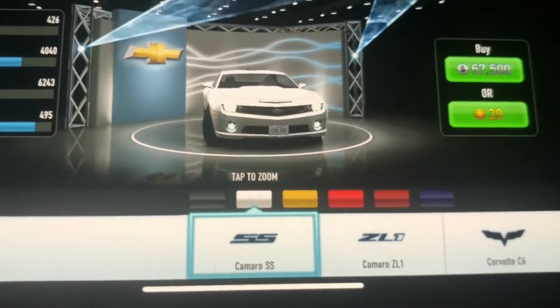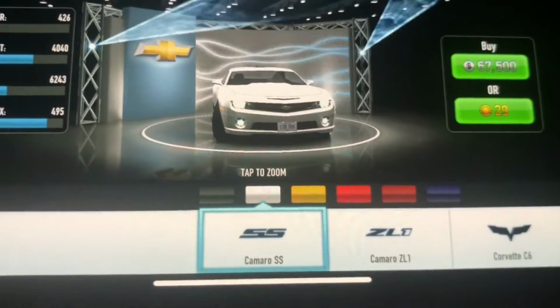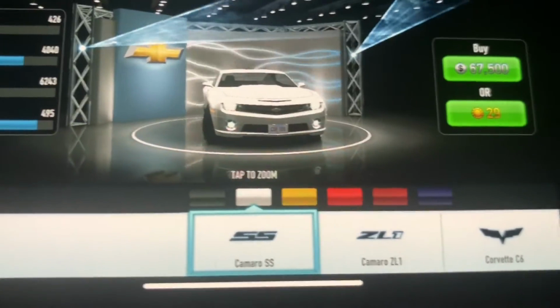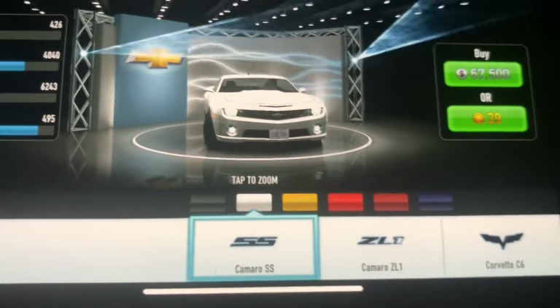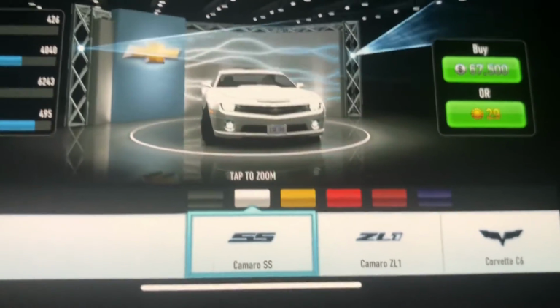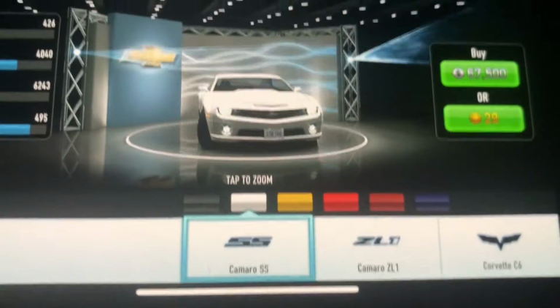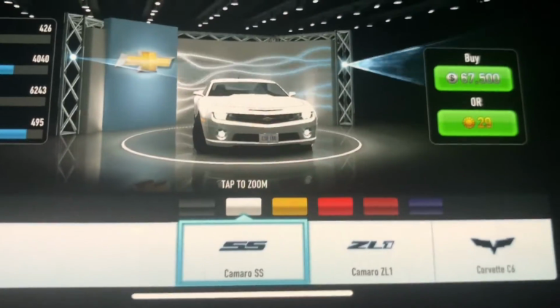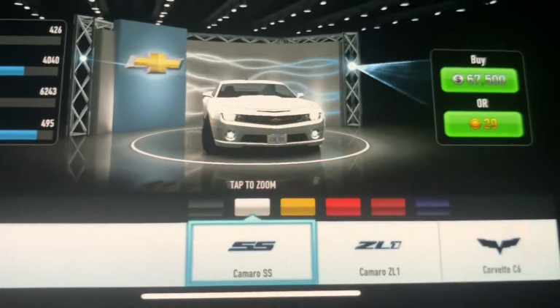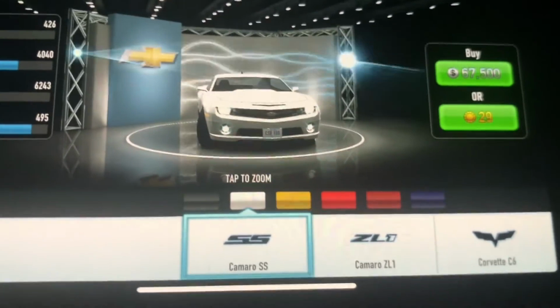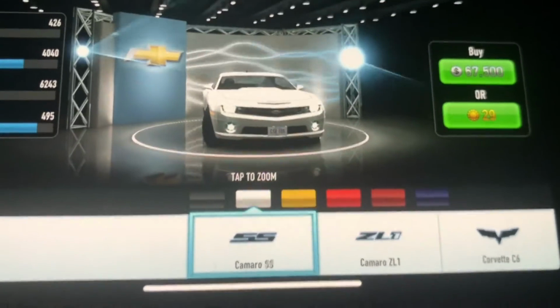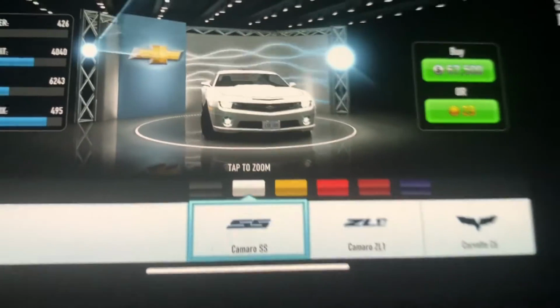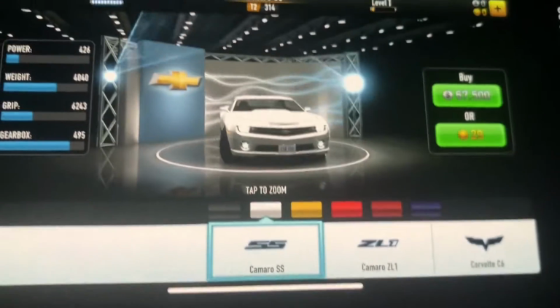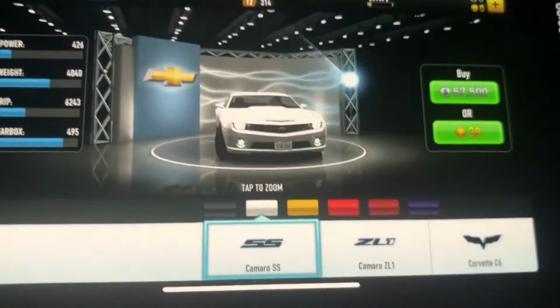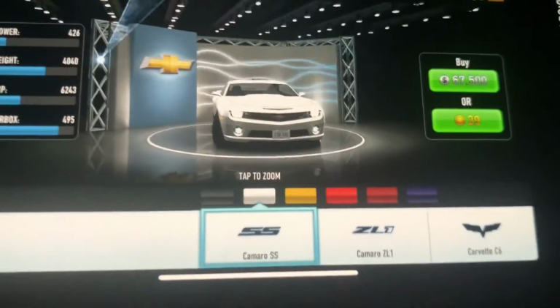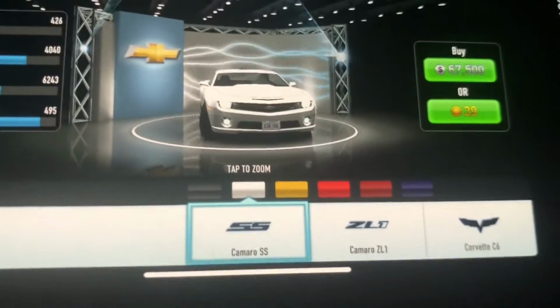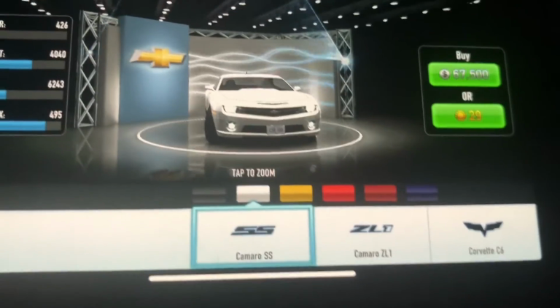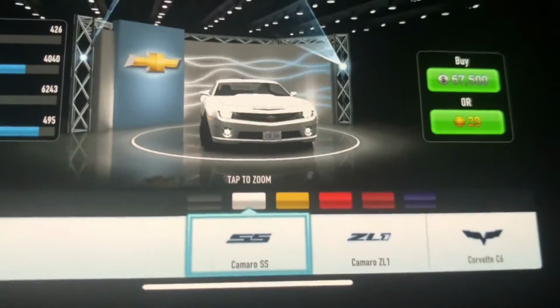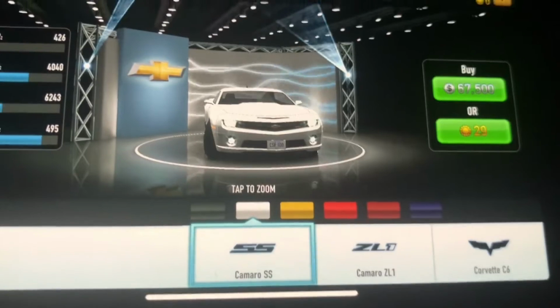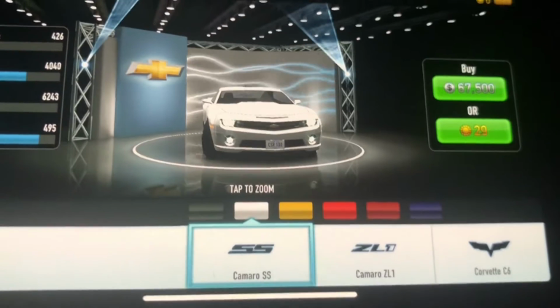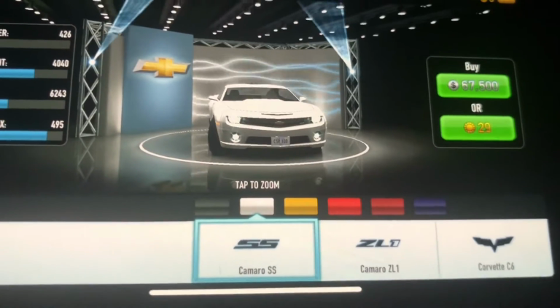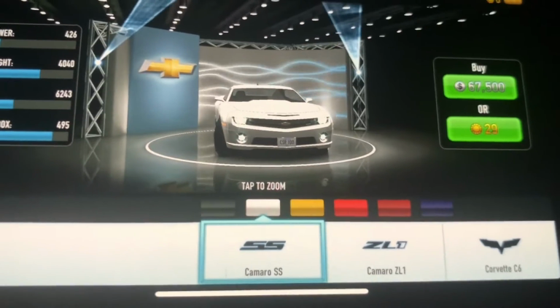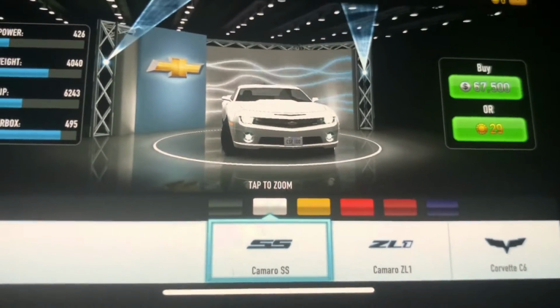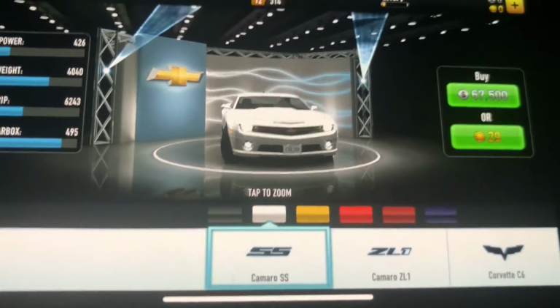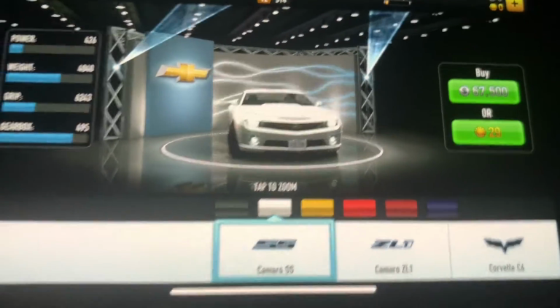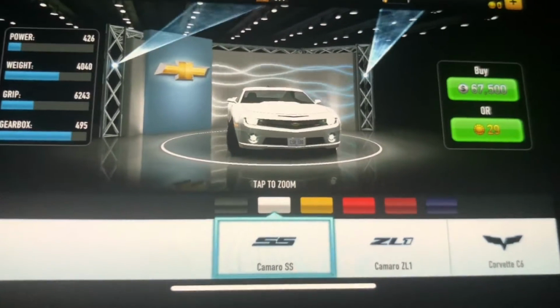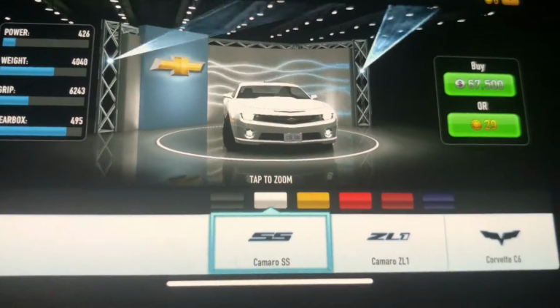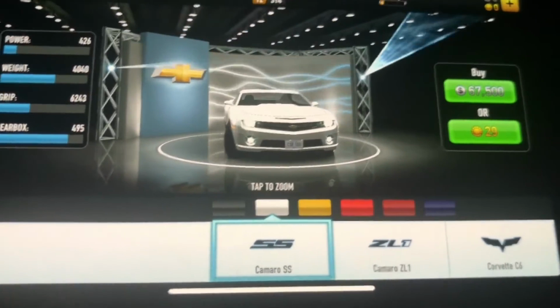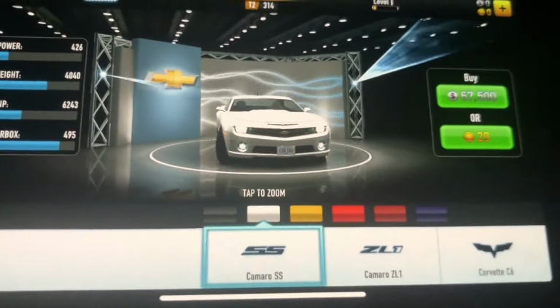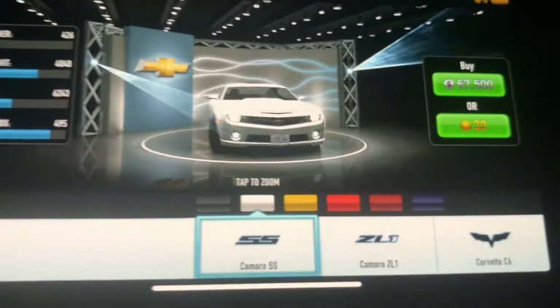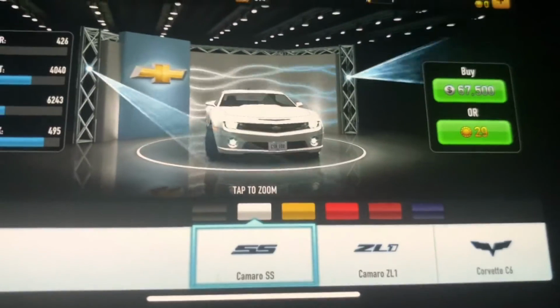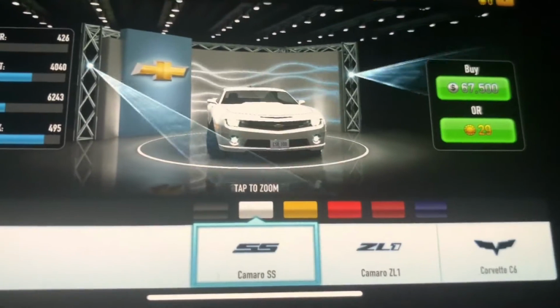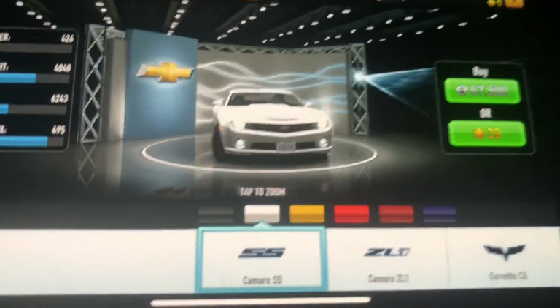Hey guys, today I'm going to show you the new Chevrolet vehicles once again, but this time on CSR Racing.